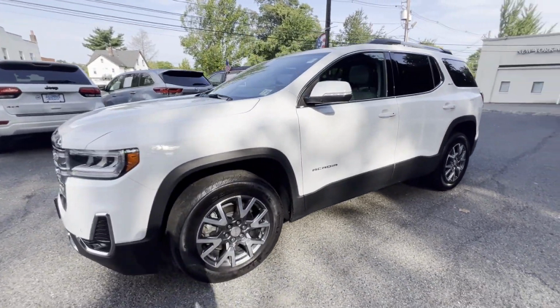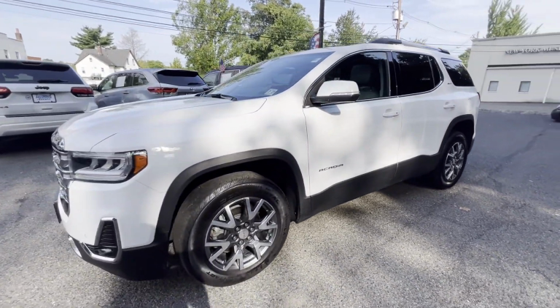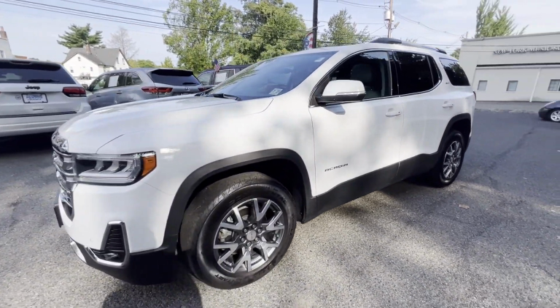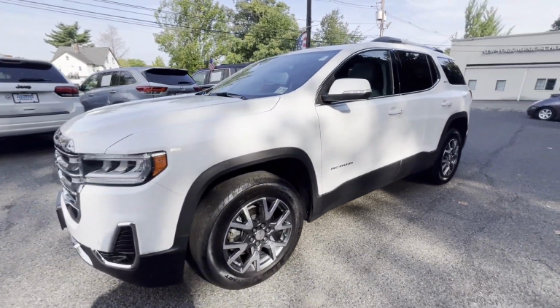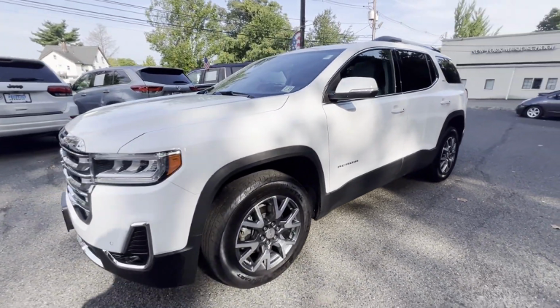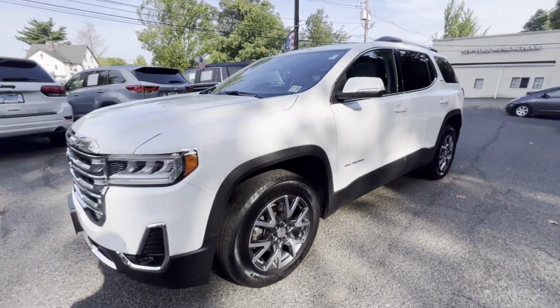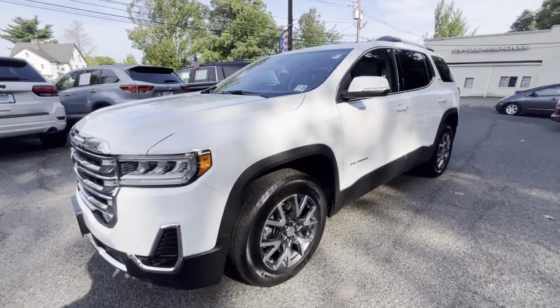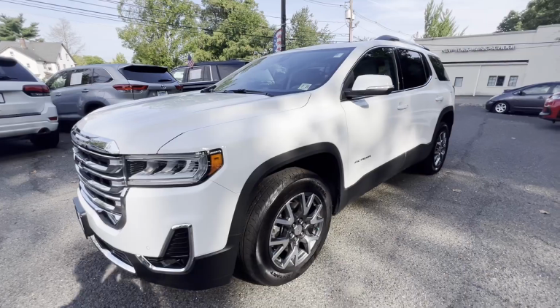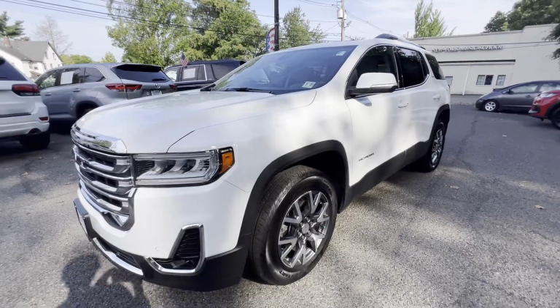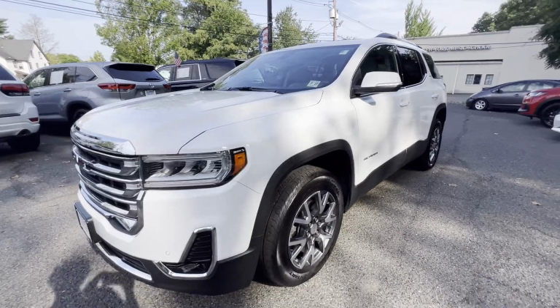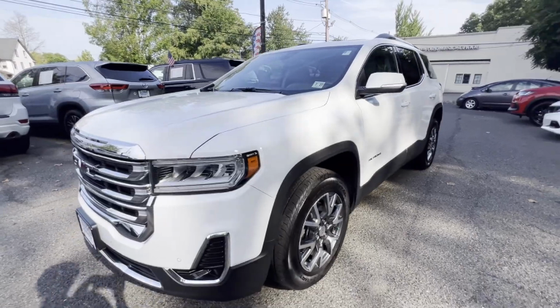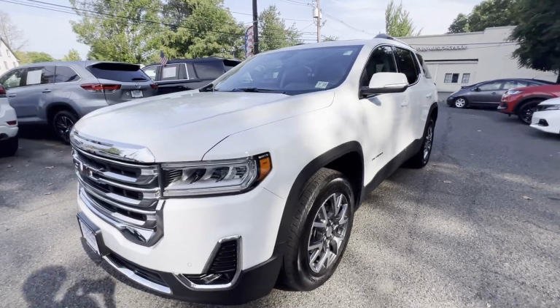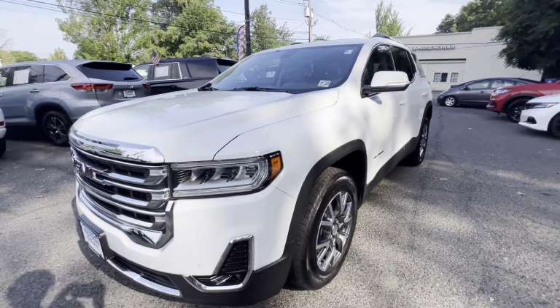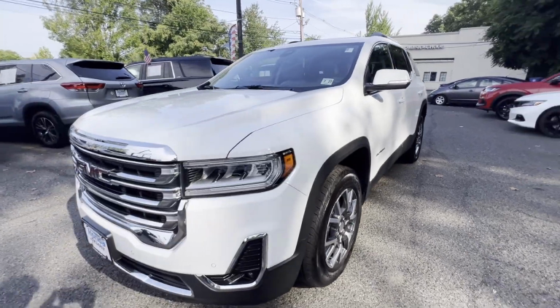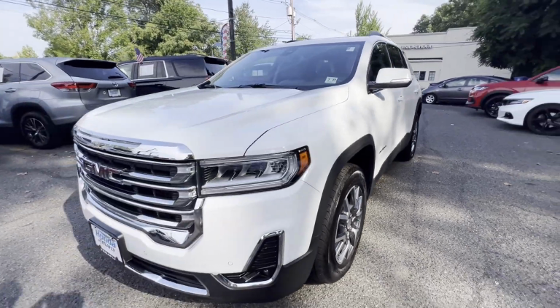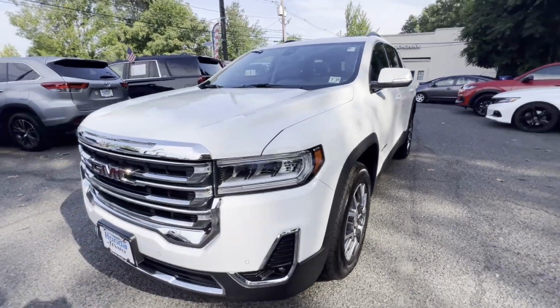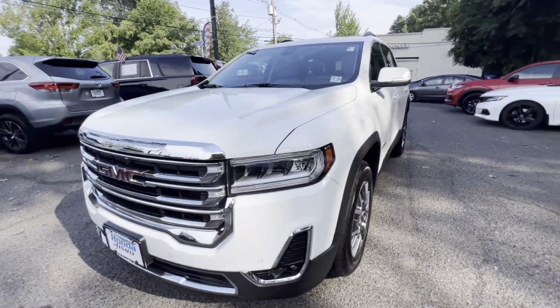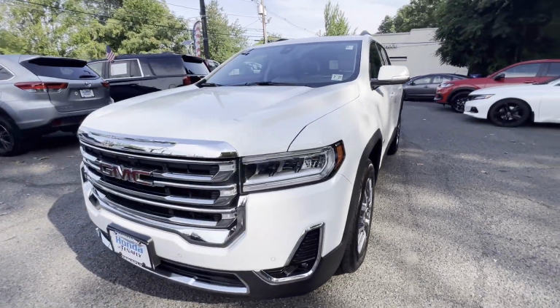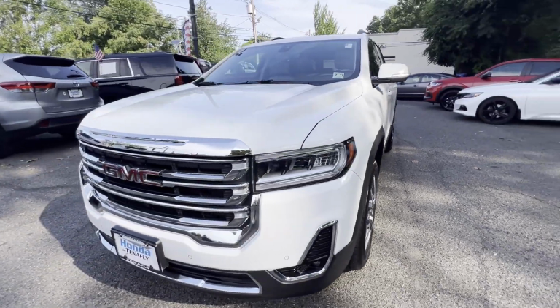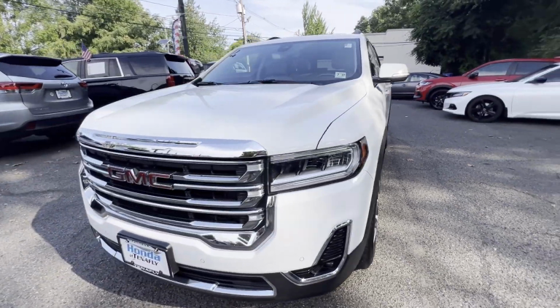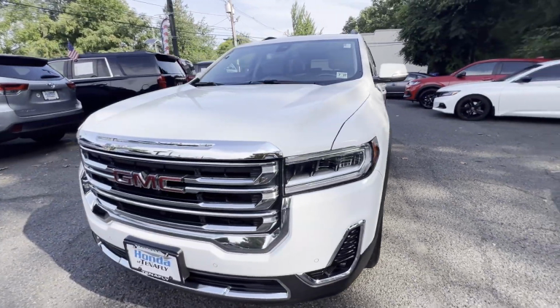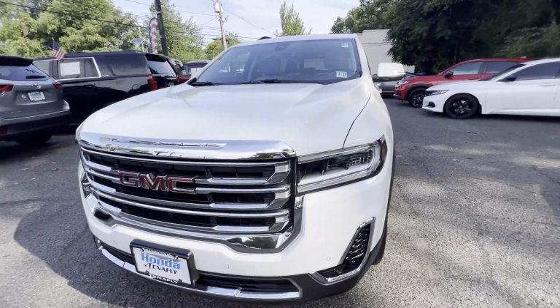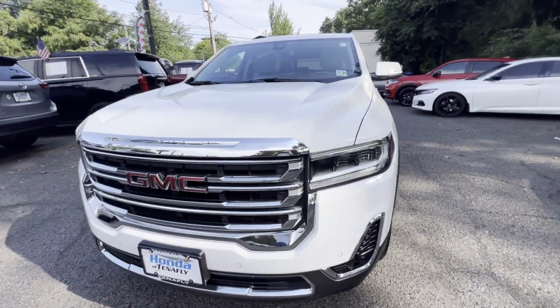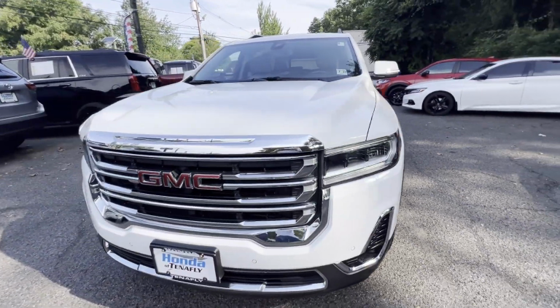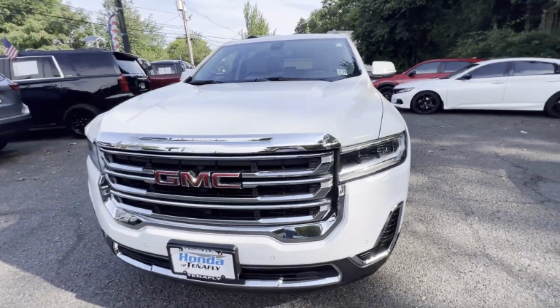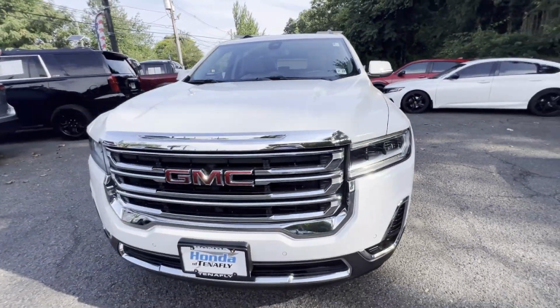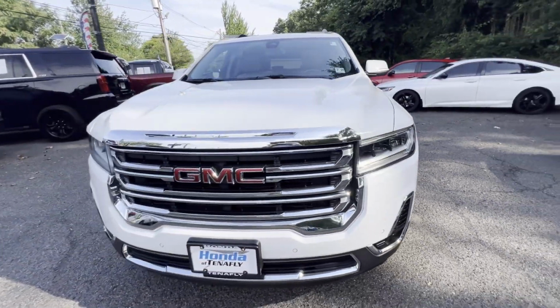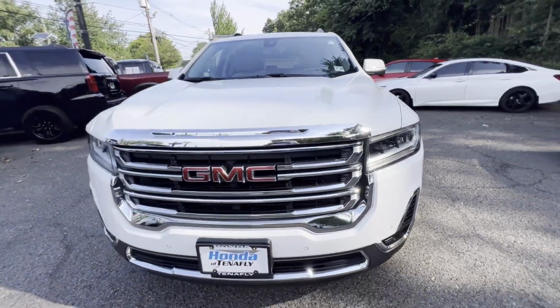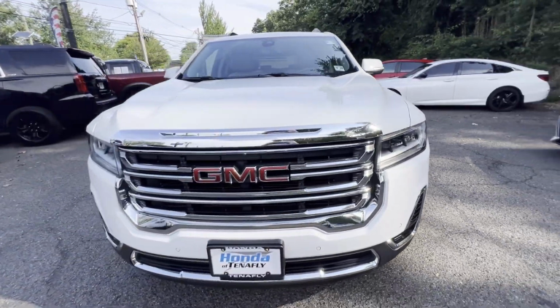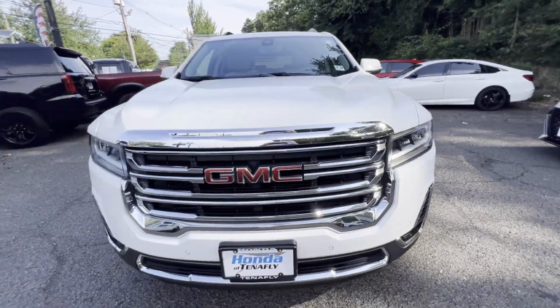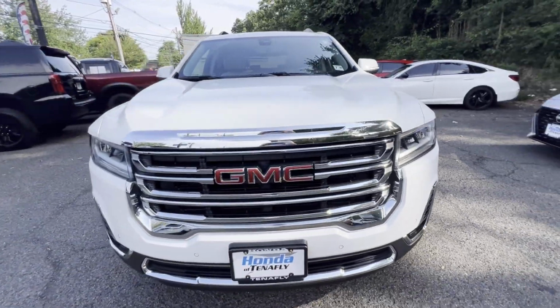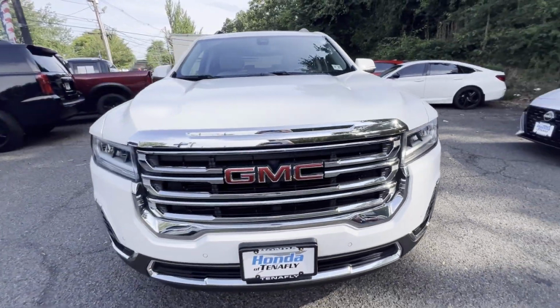Wi-Fi hotspot, satellite radio, navigation, and a premium sound system.